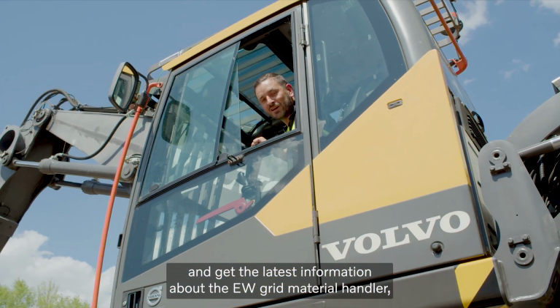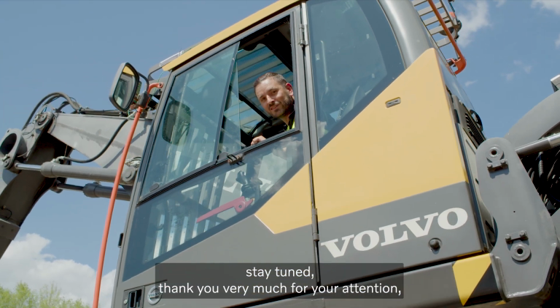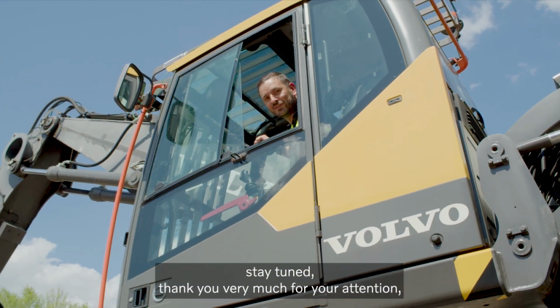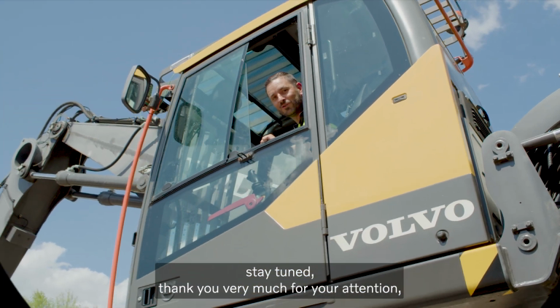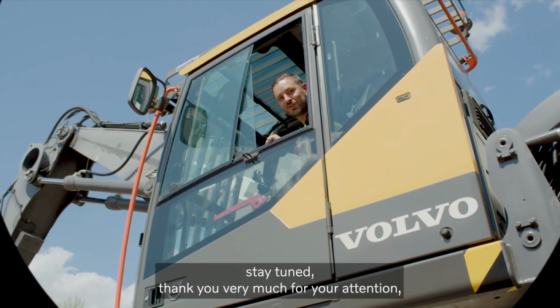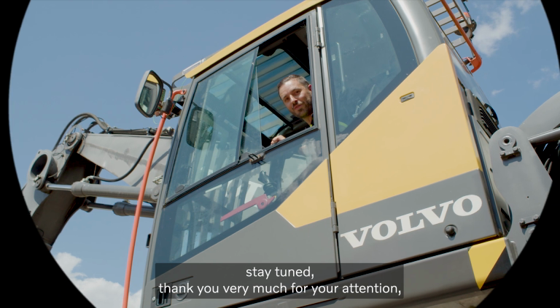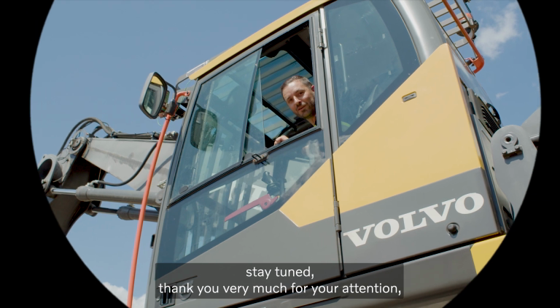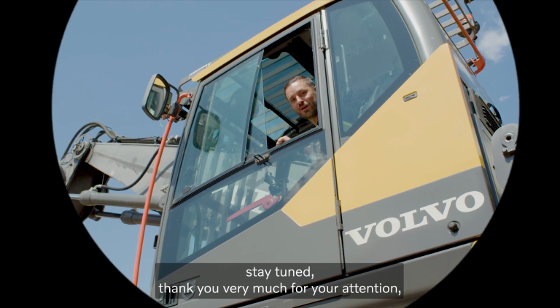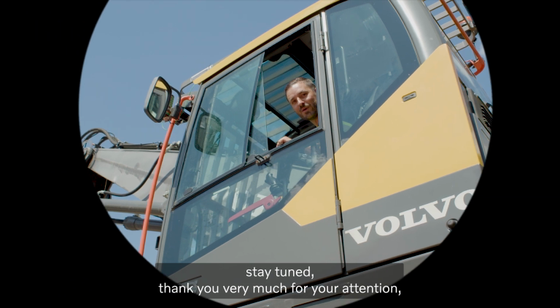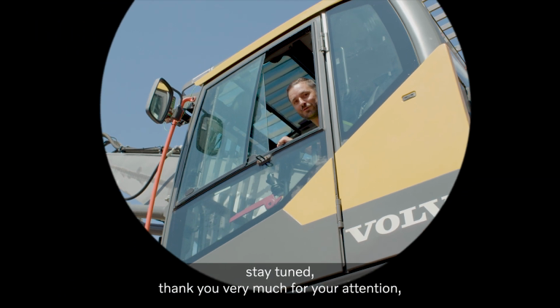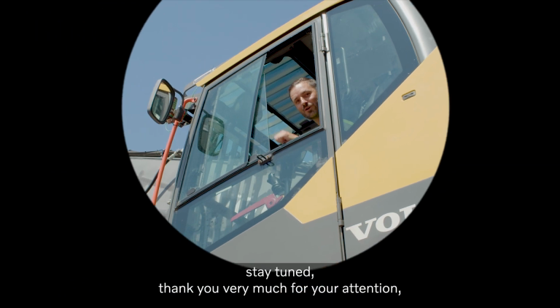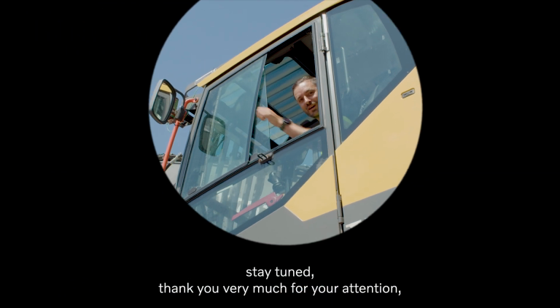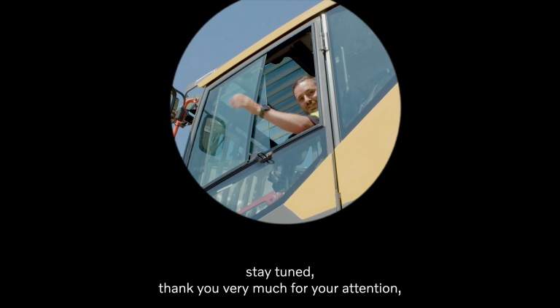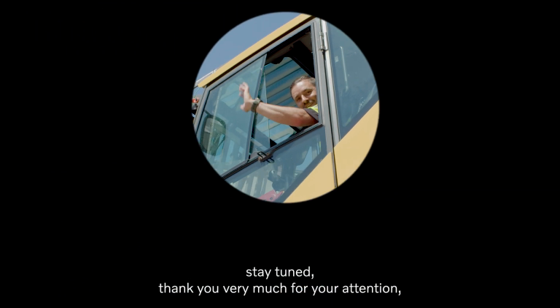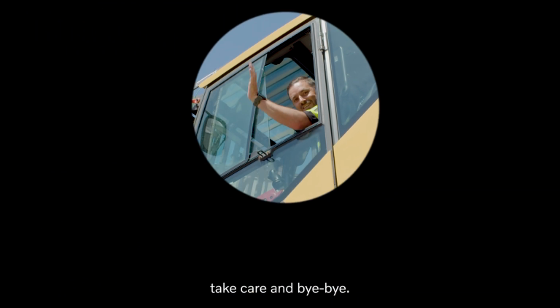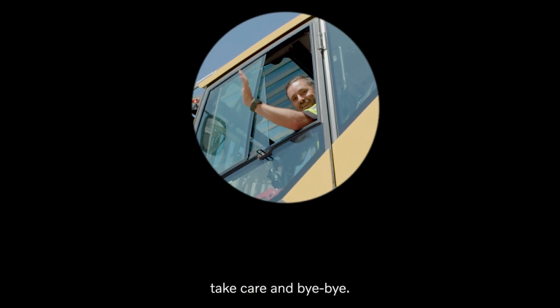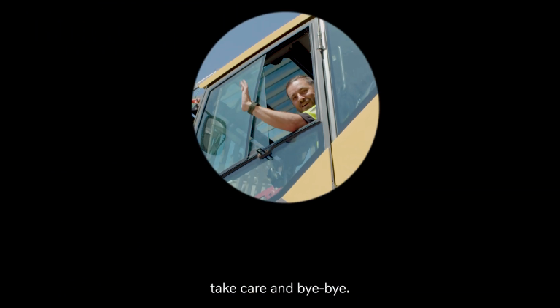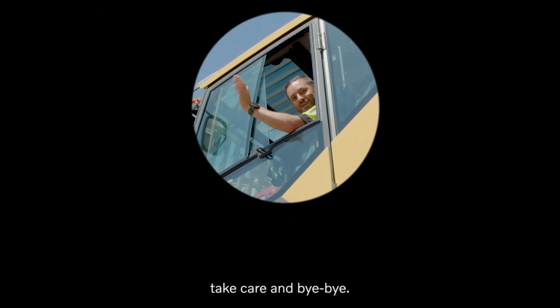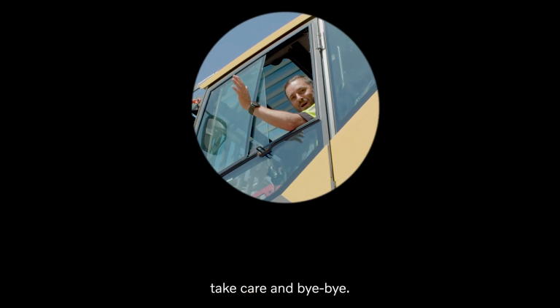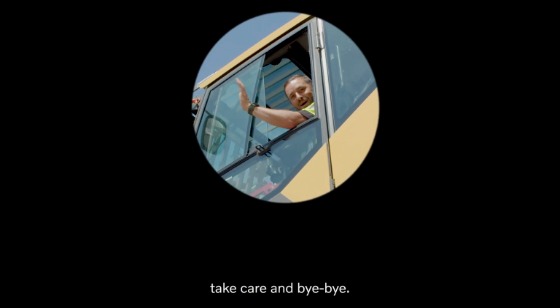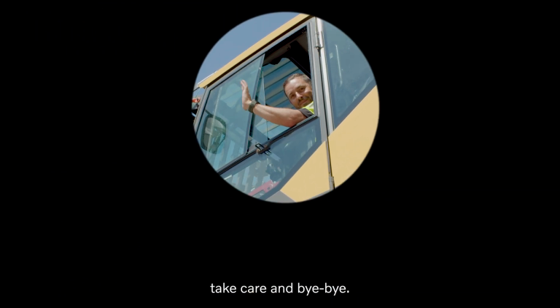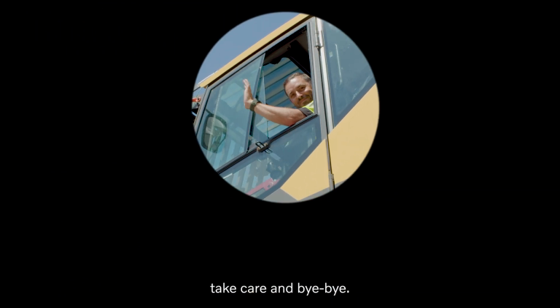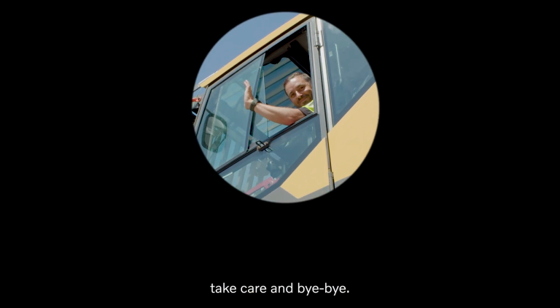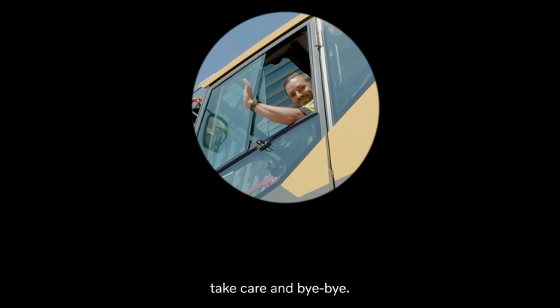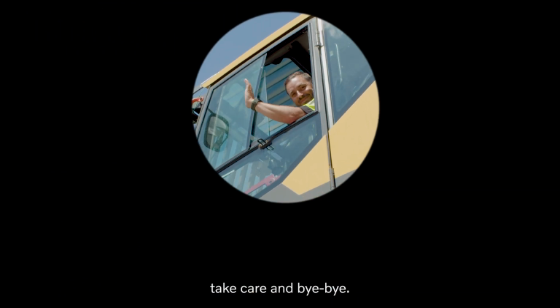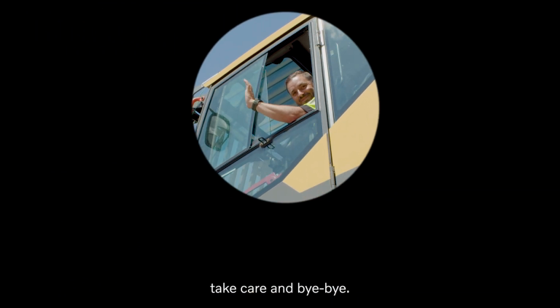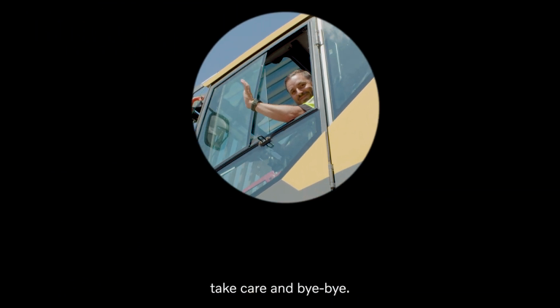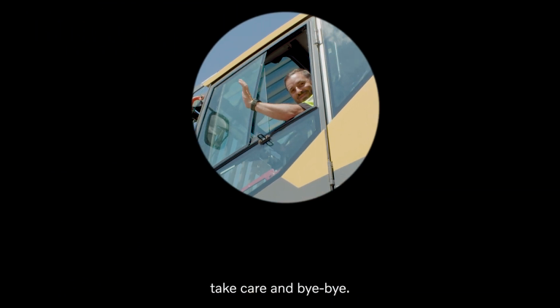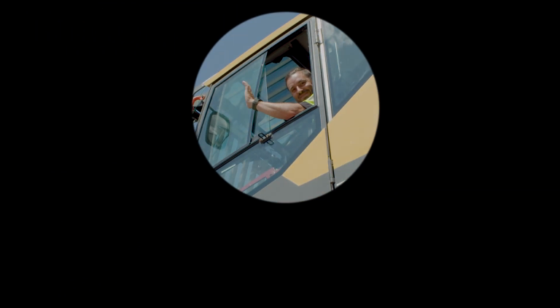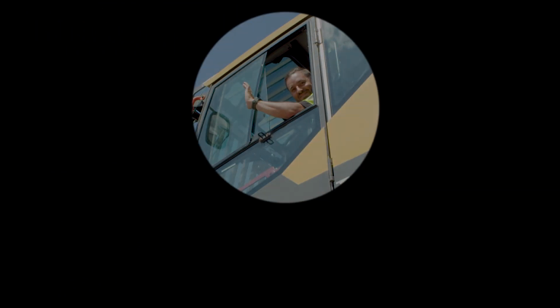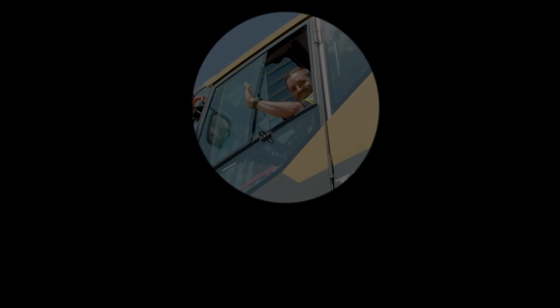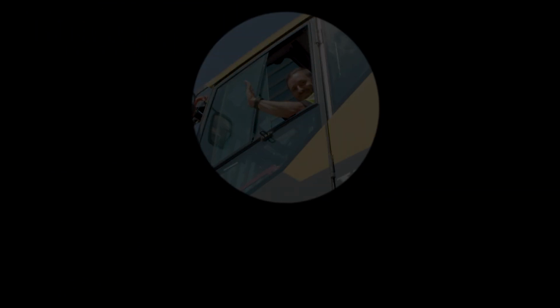Stay tuned. Thank you very much for your attention. Take care and bye bye.